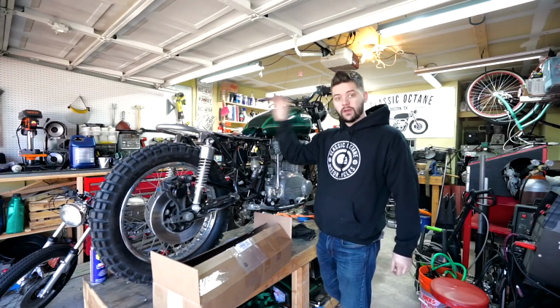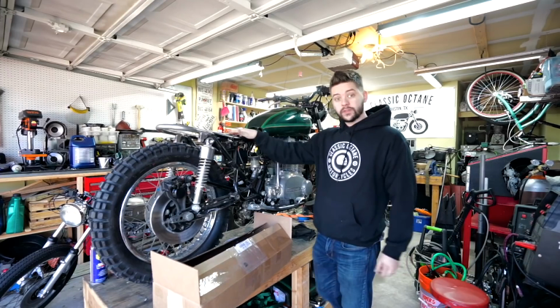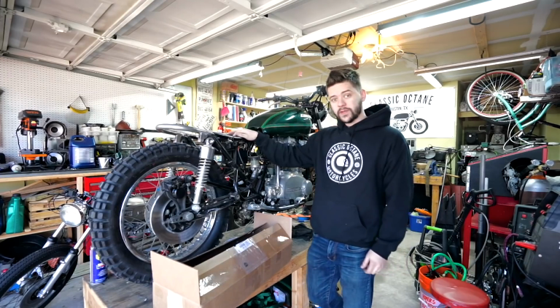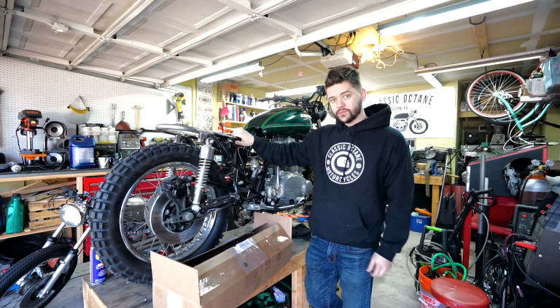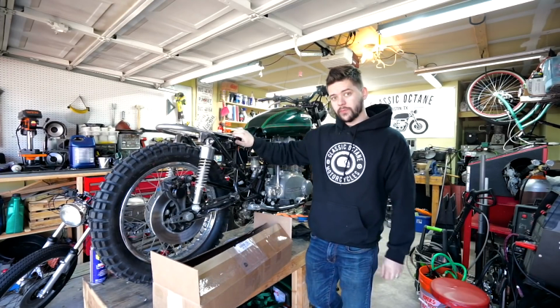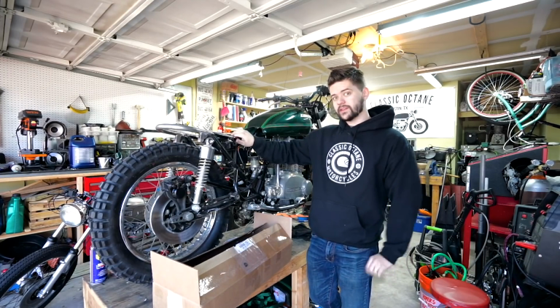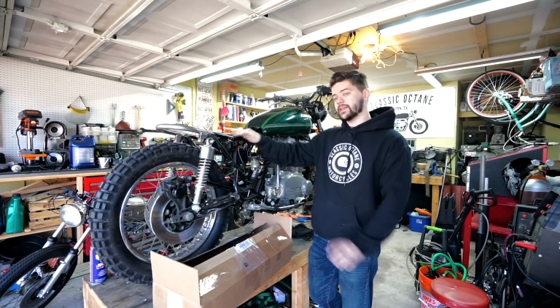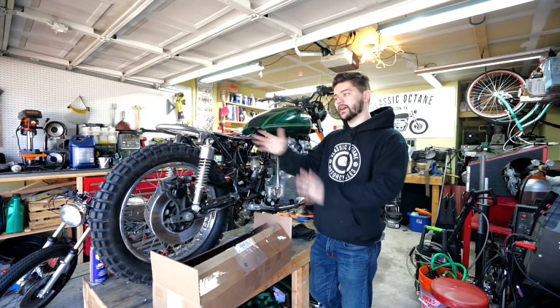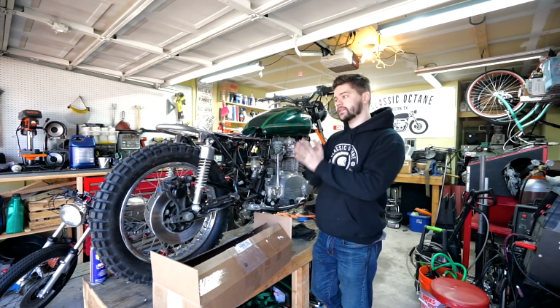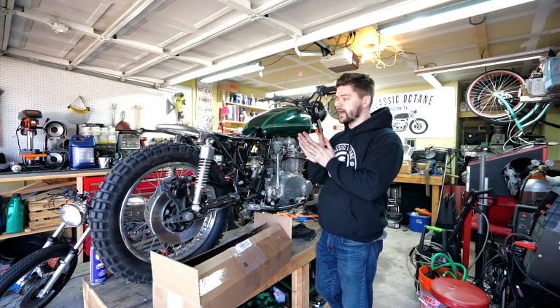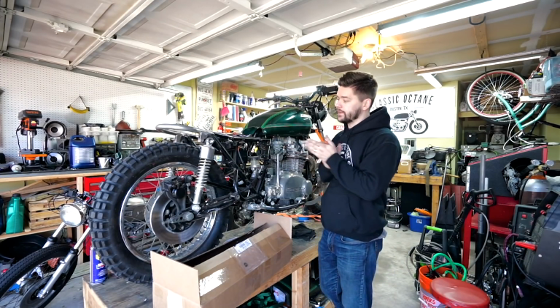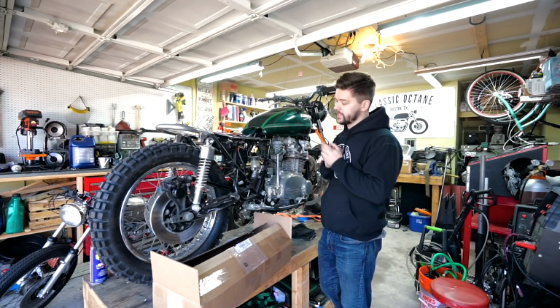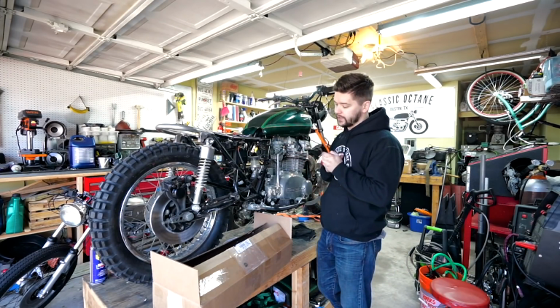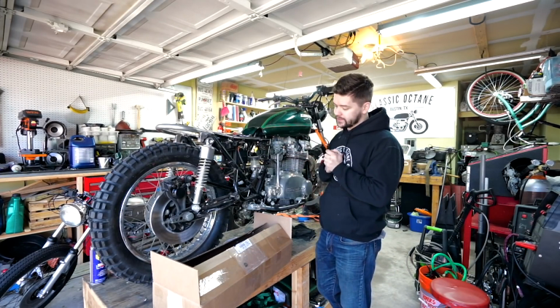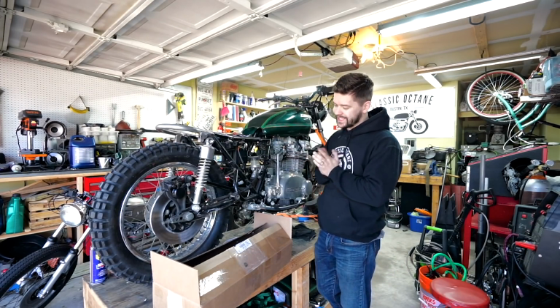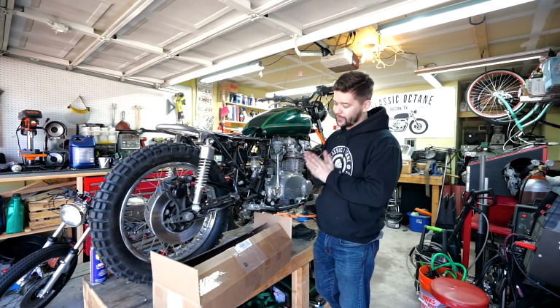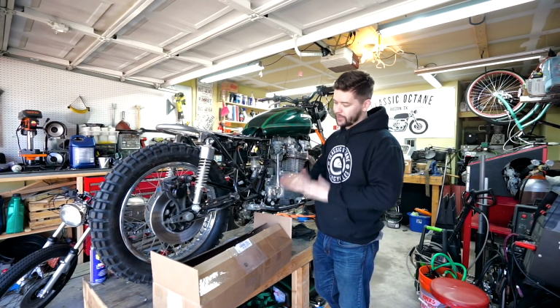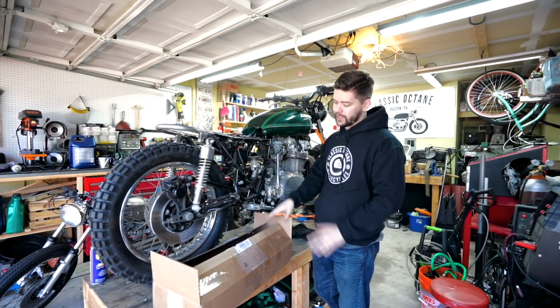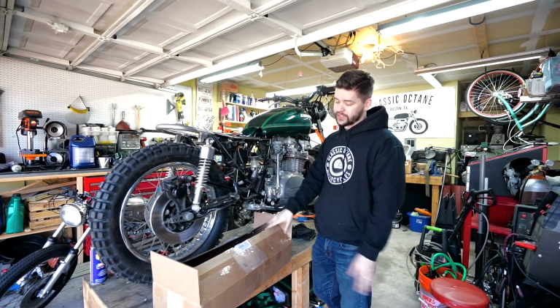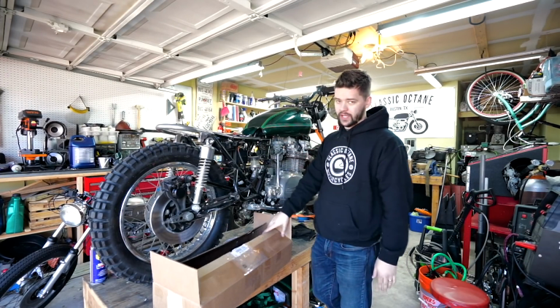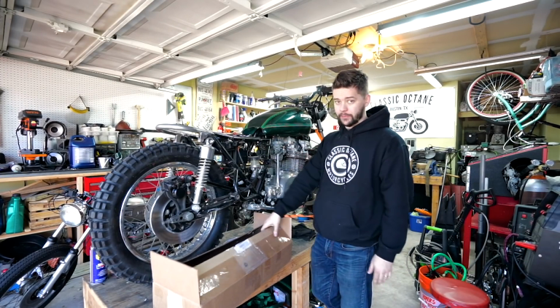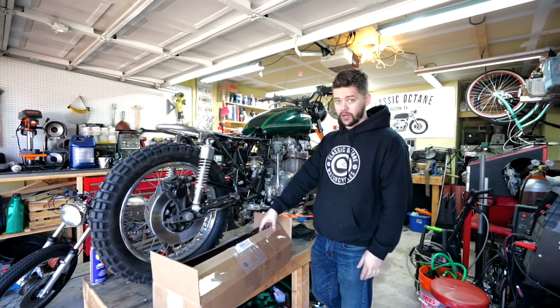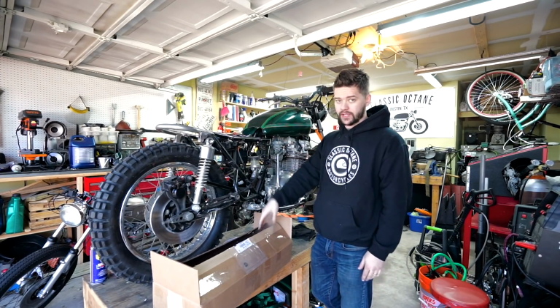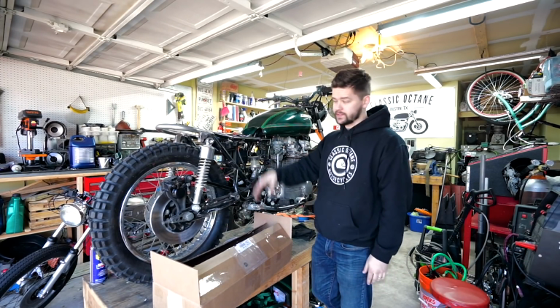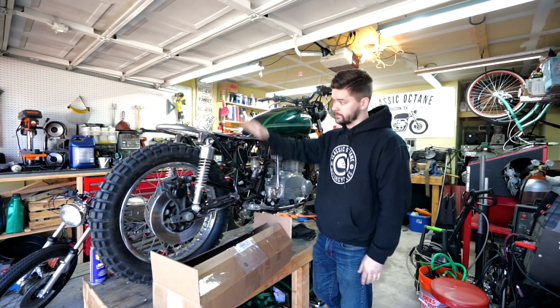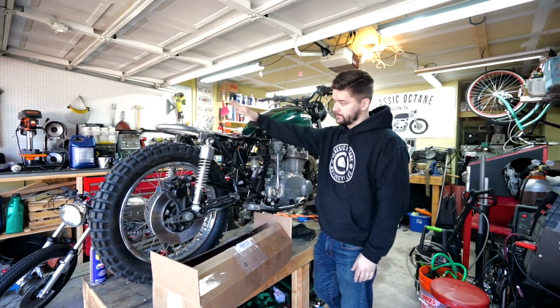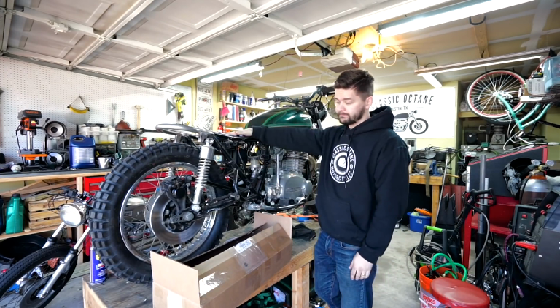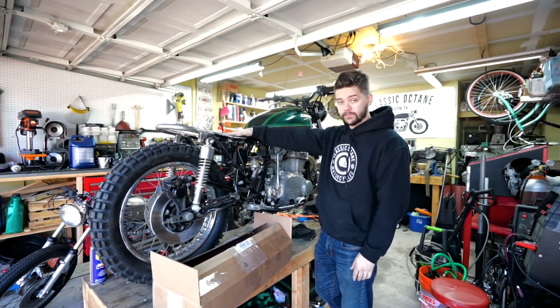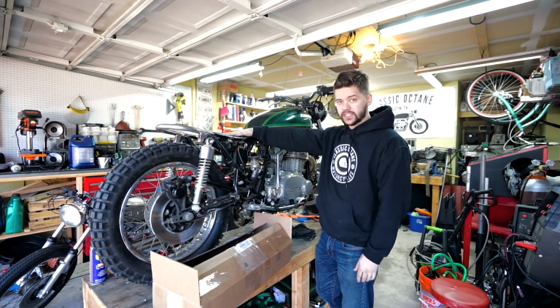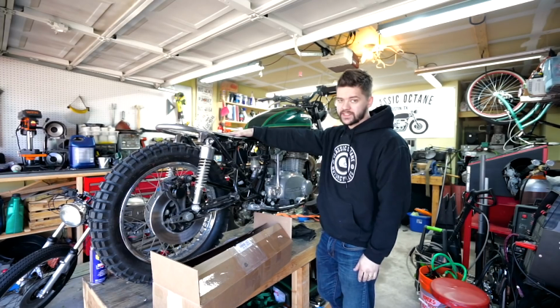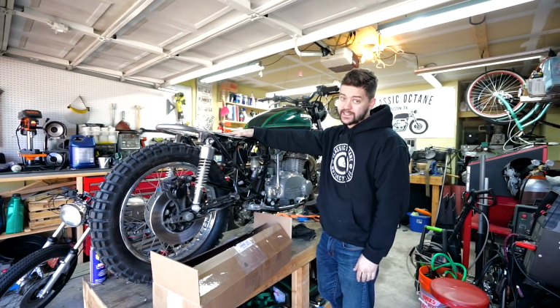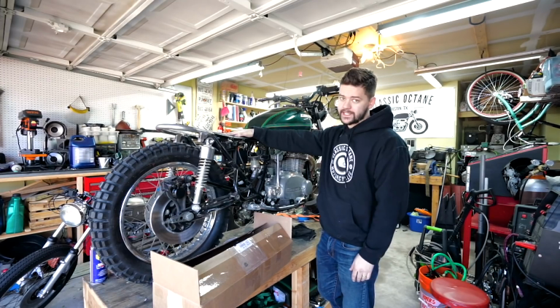What's up guys, welcome back to Classic Octane. I am Taylor. Today we are mounting up our custom tough side seat.